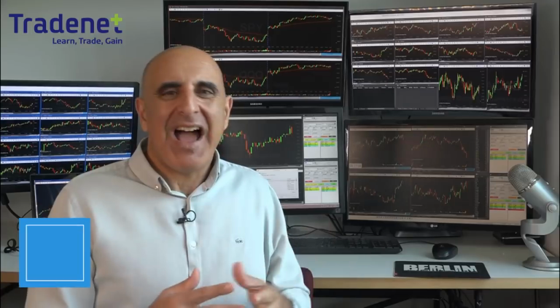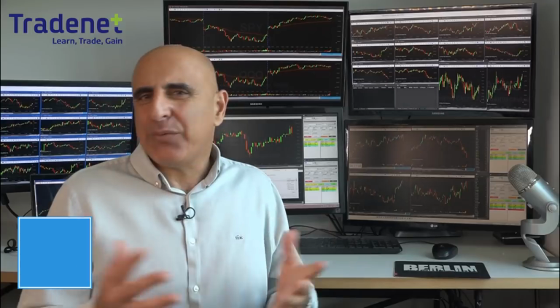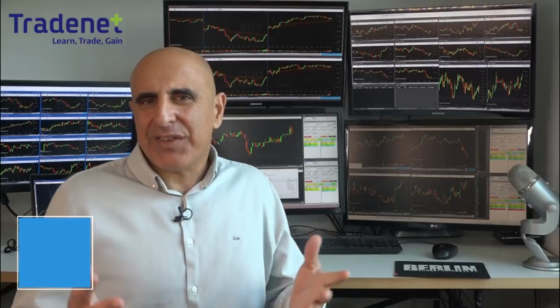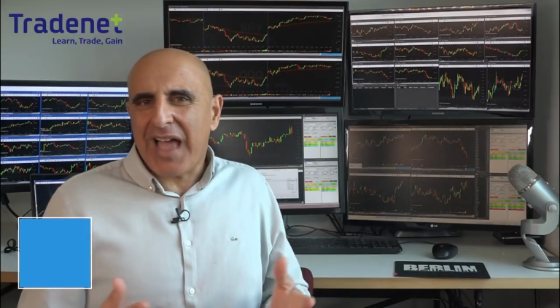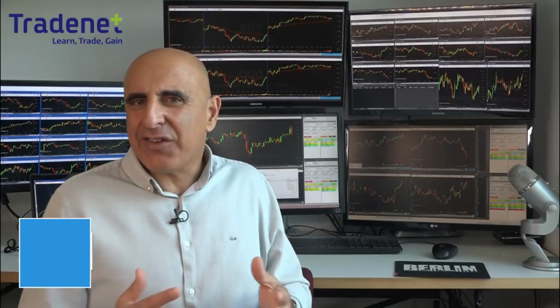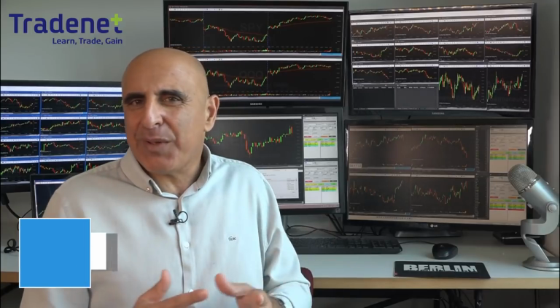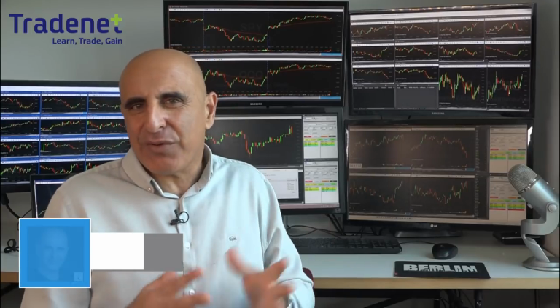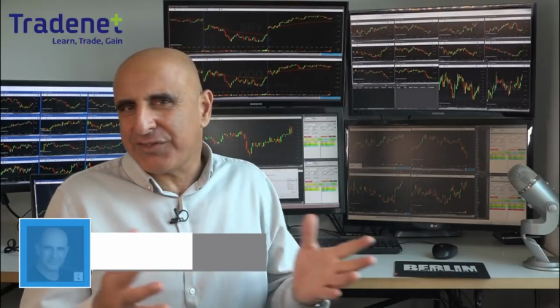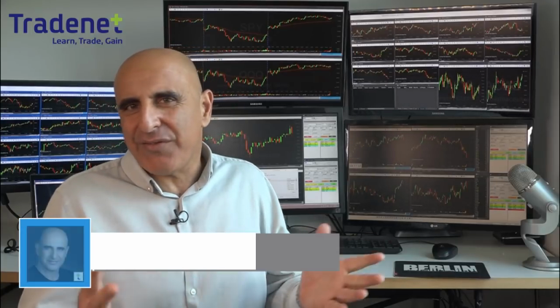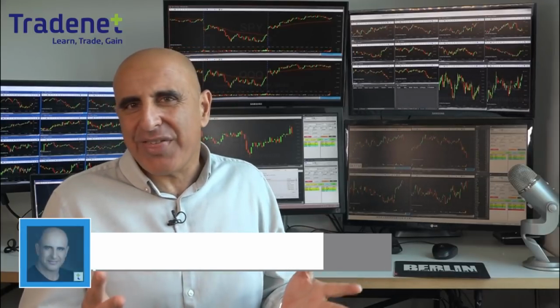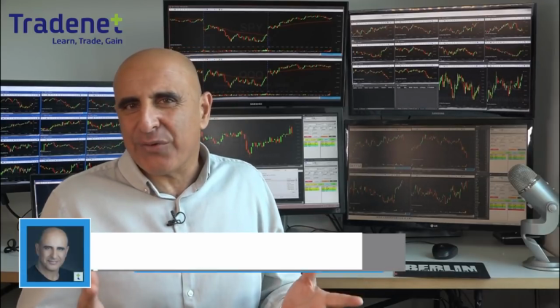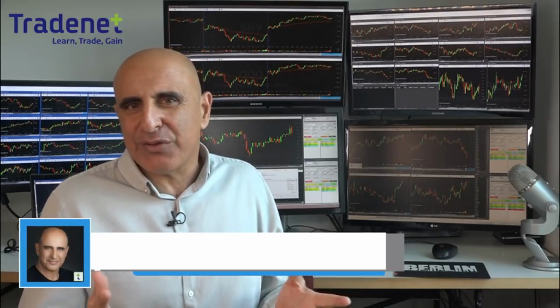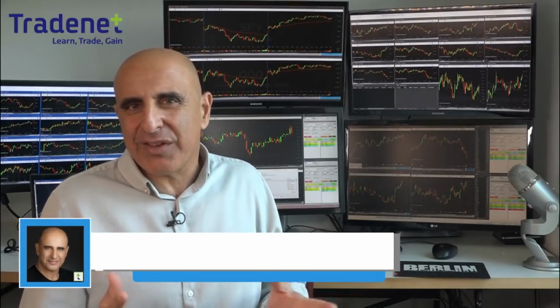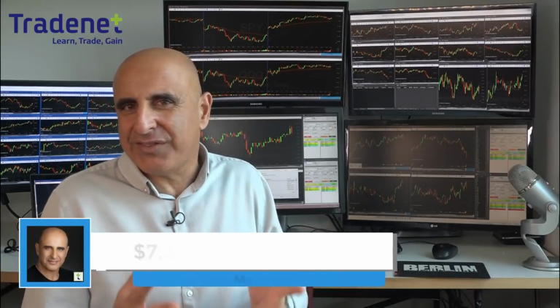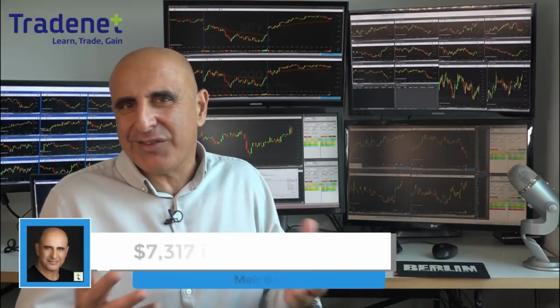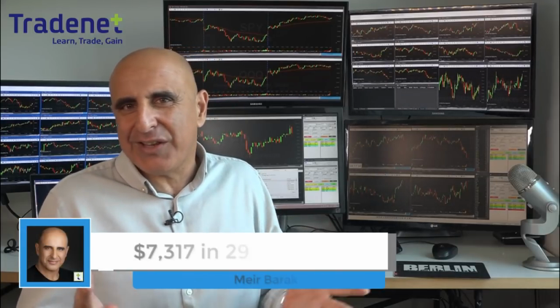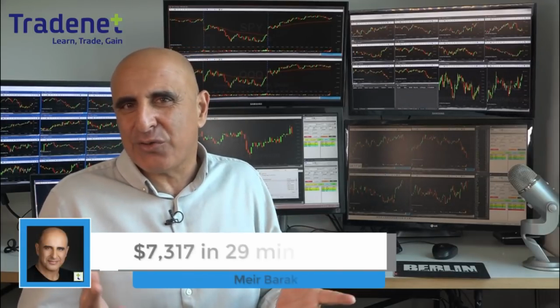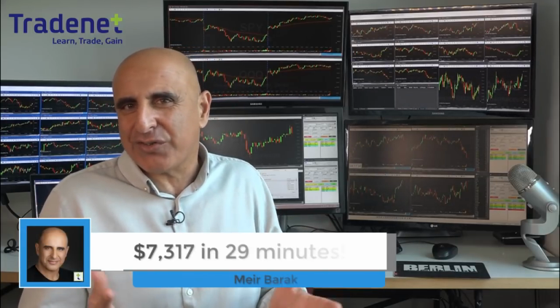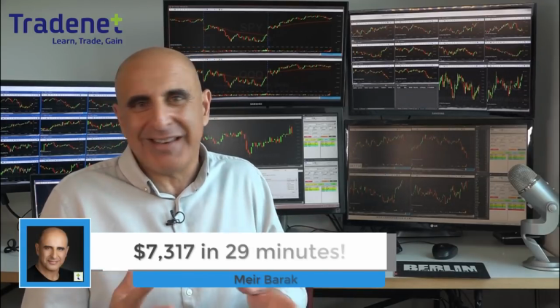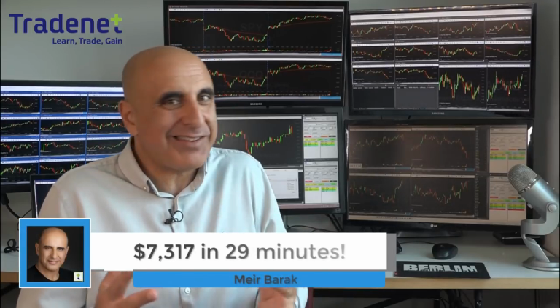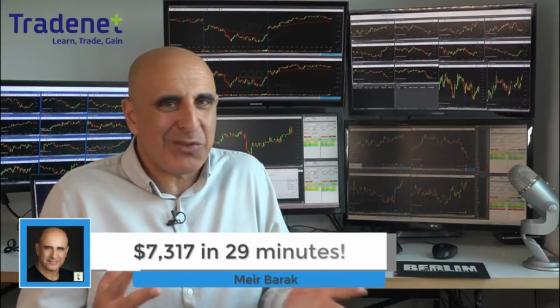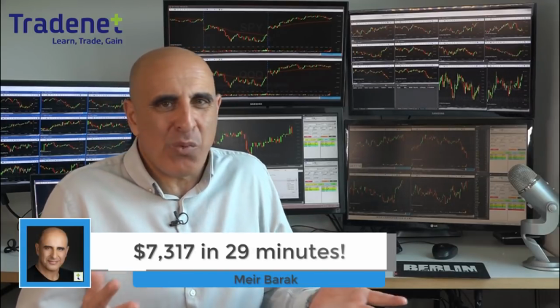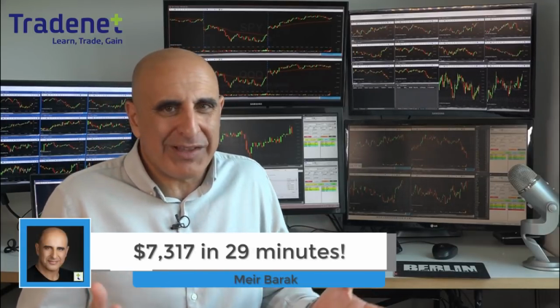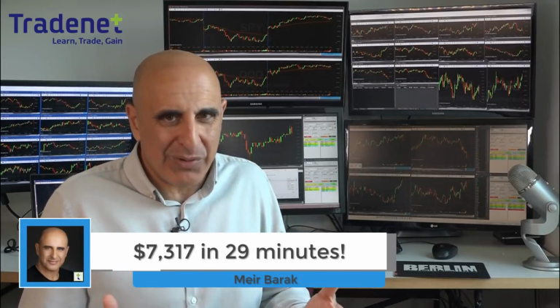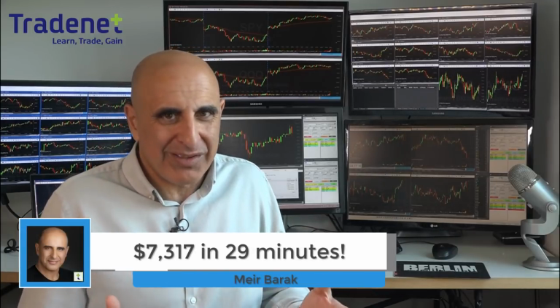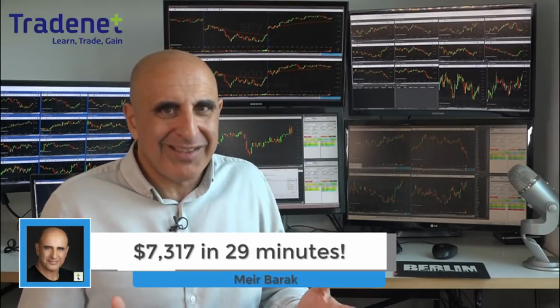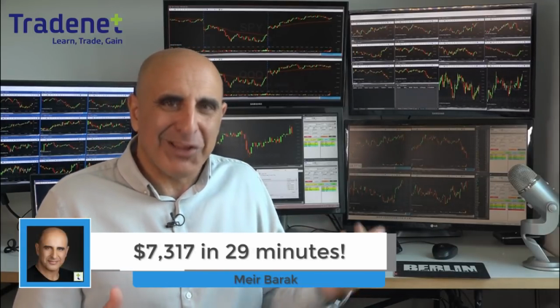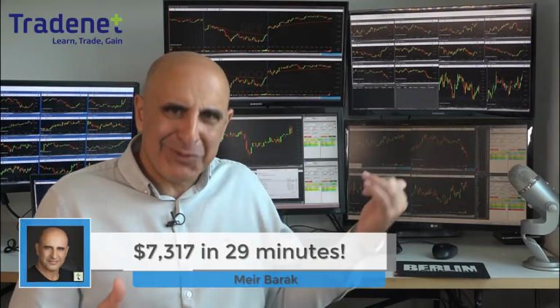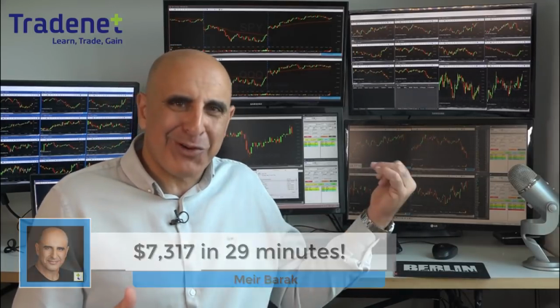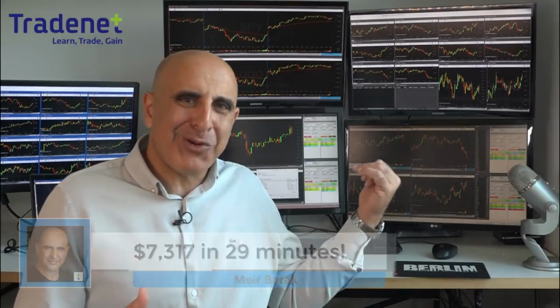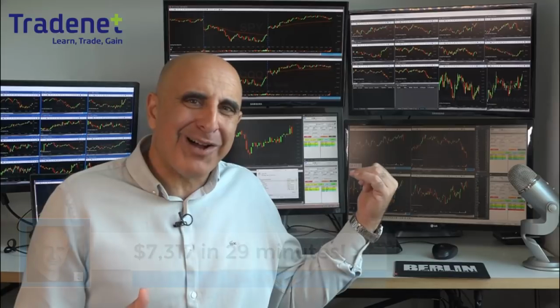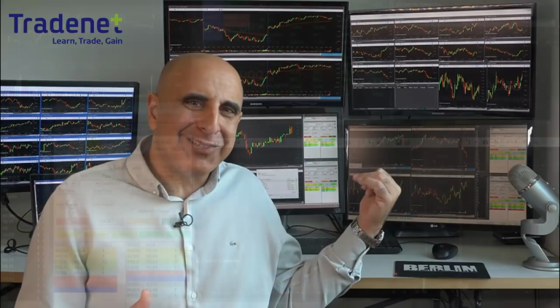Hi traders, I just made over $7,000 day trading stocks in less than one hour. Let me show you how.